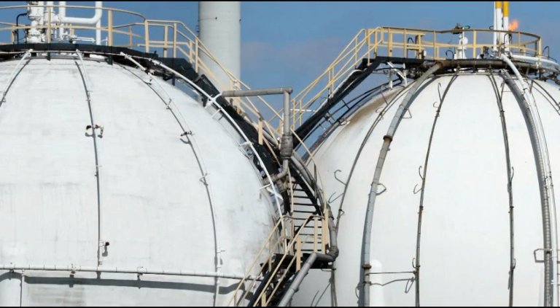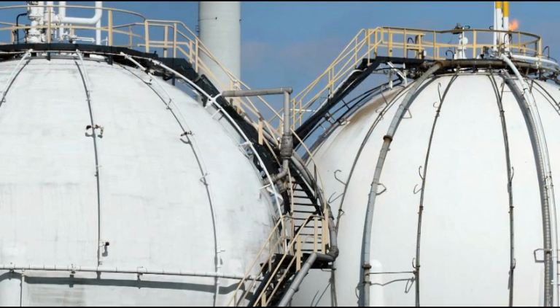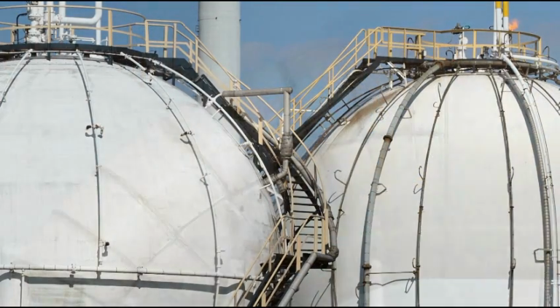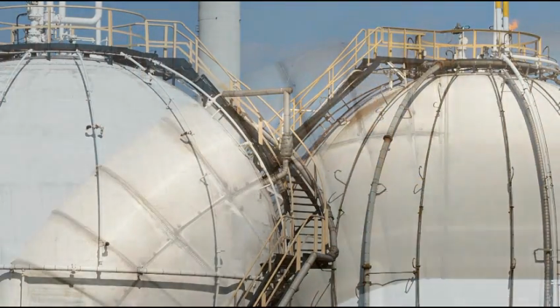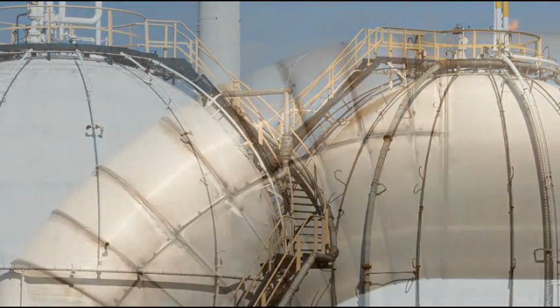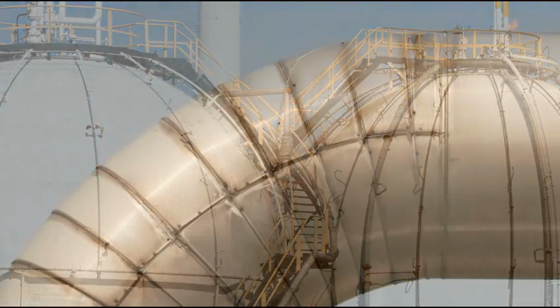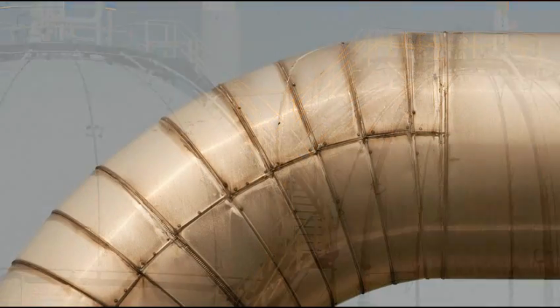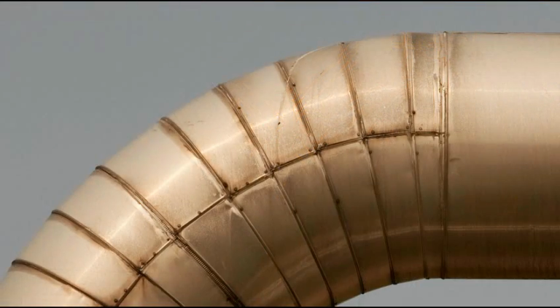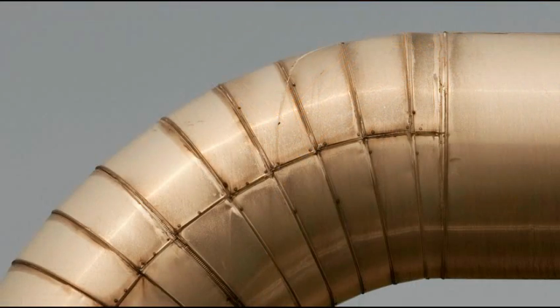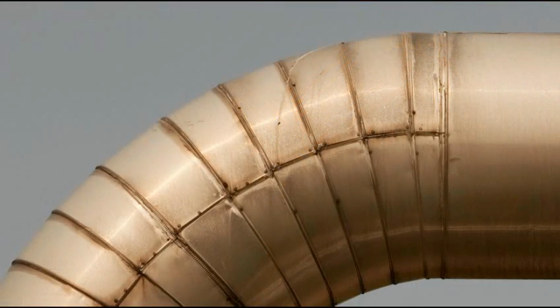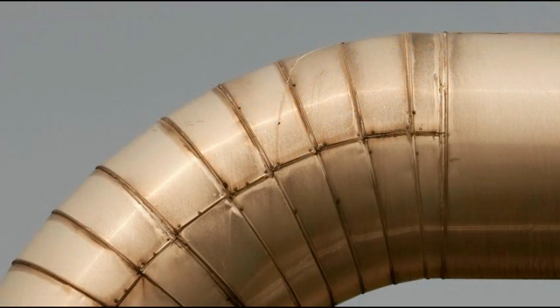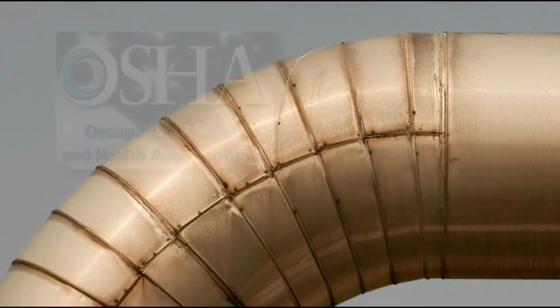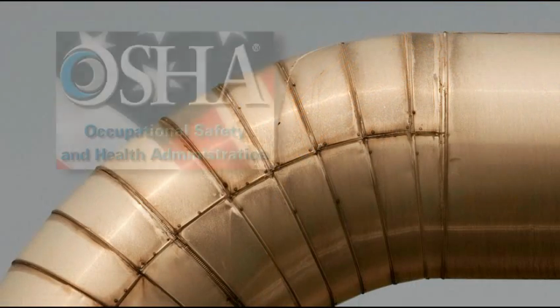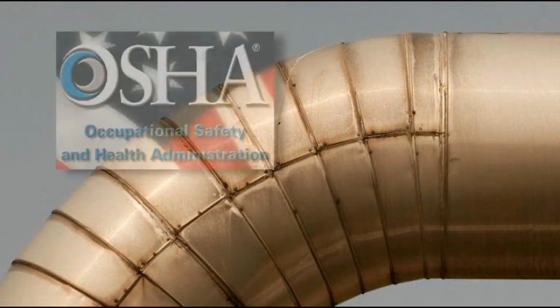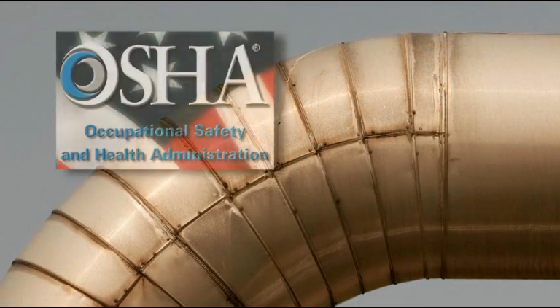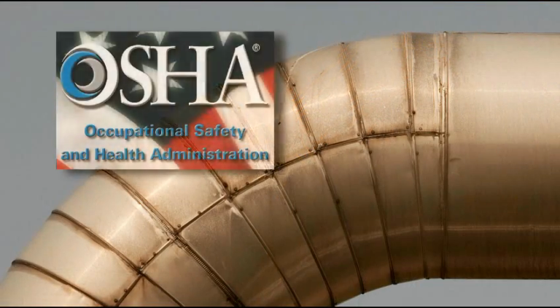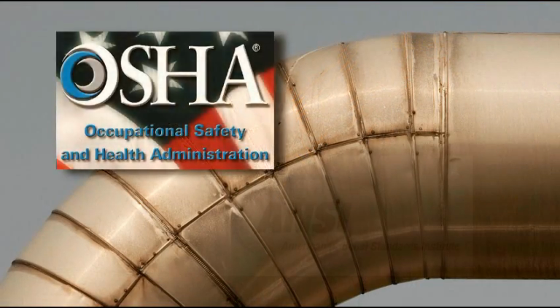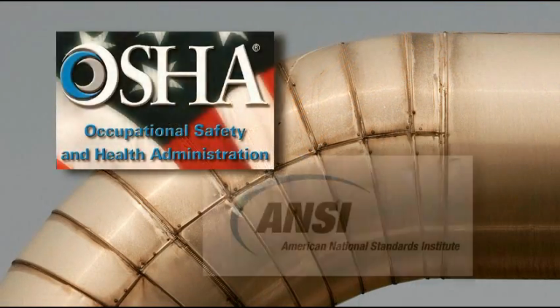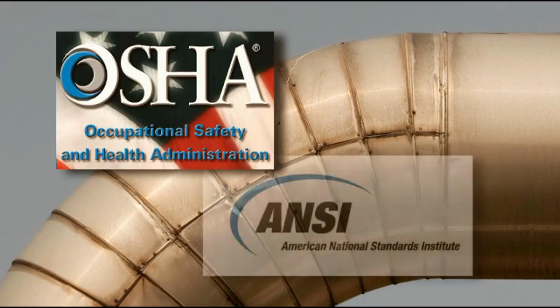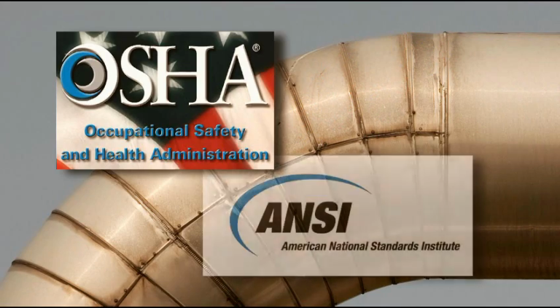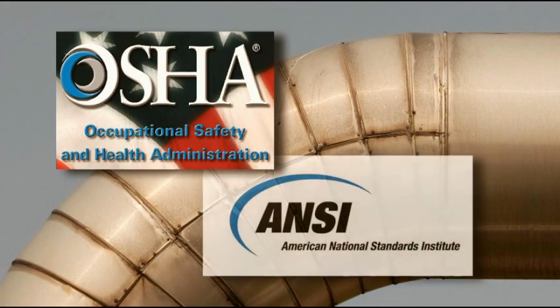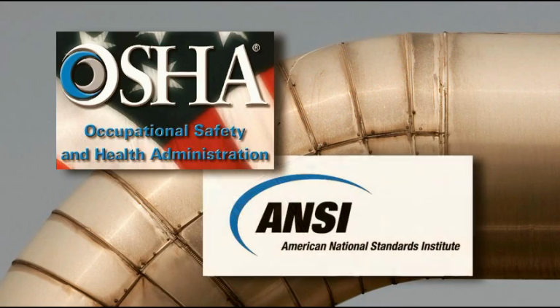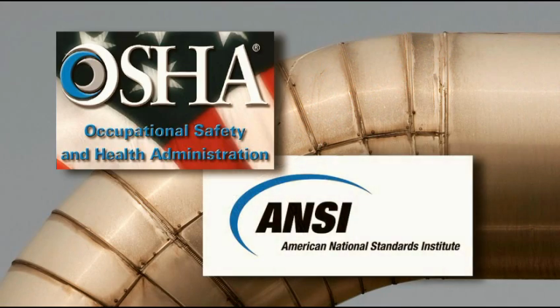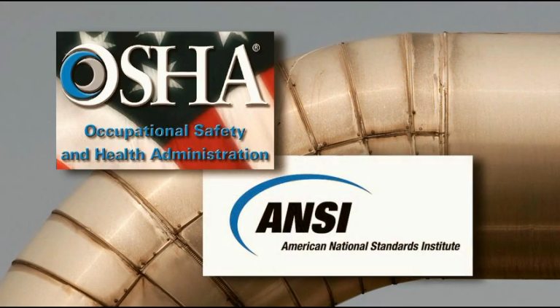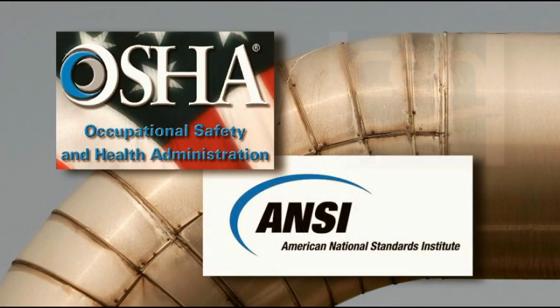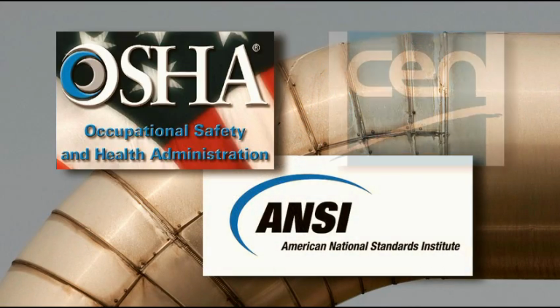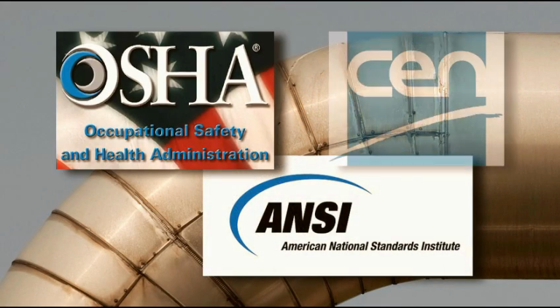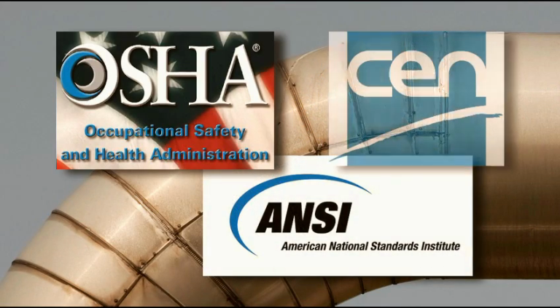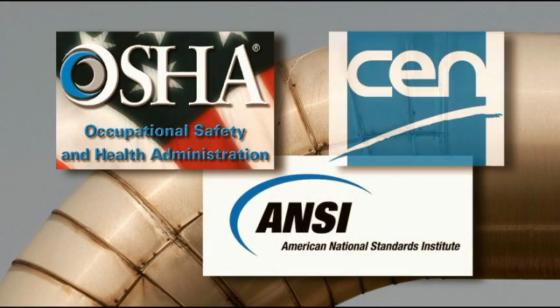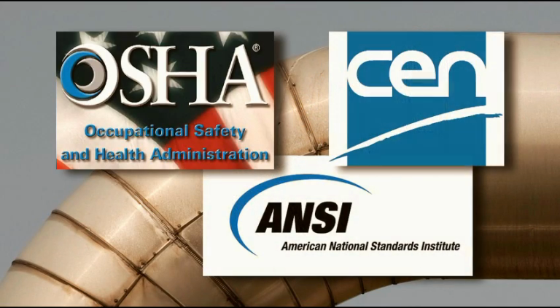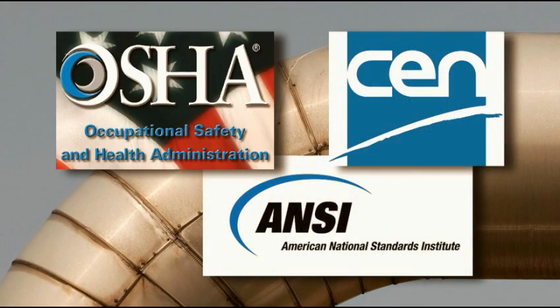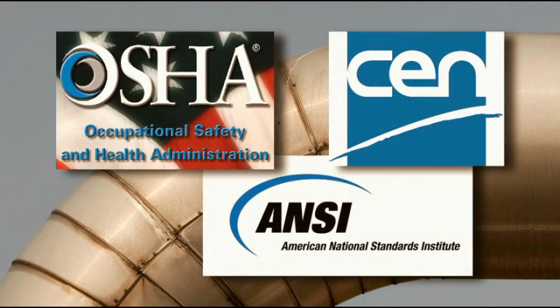In North America, guidance is provided by OSHA and ANSI, and in Europe, EN standards.